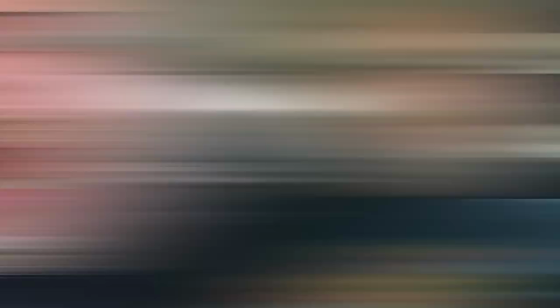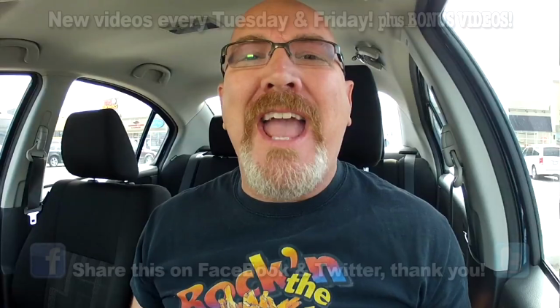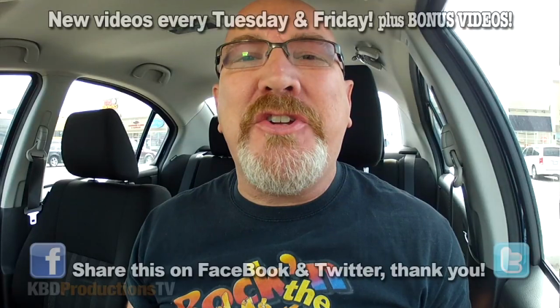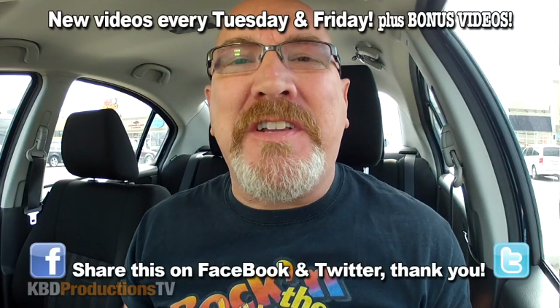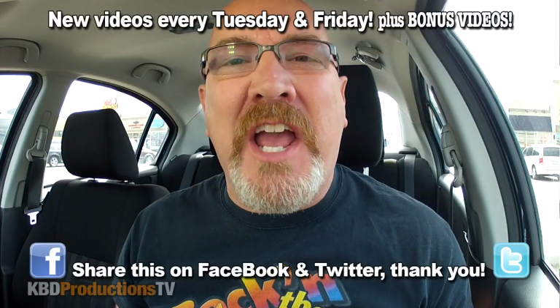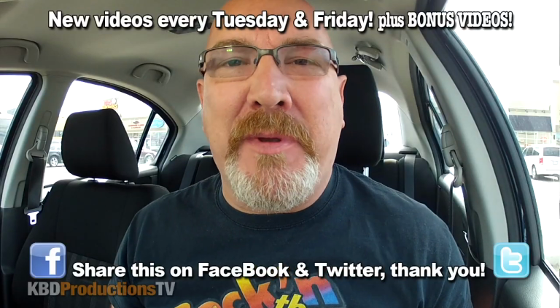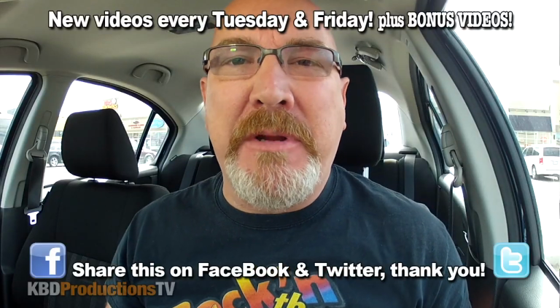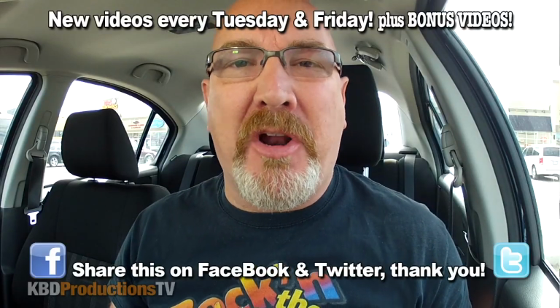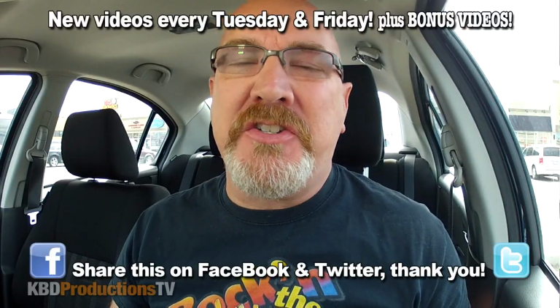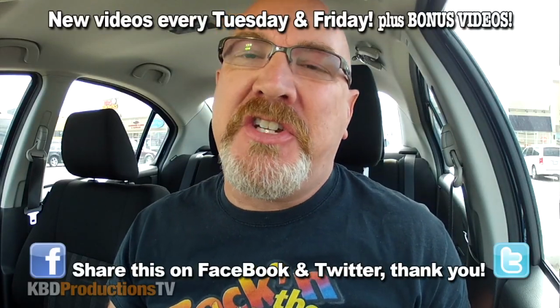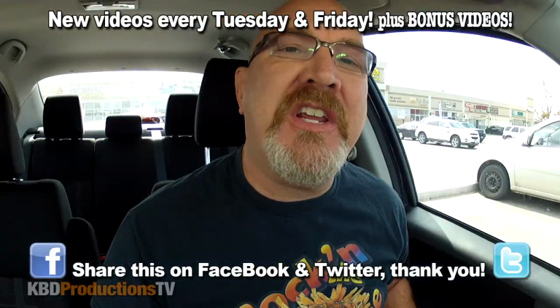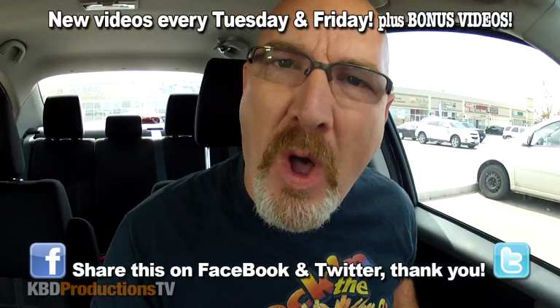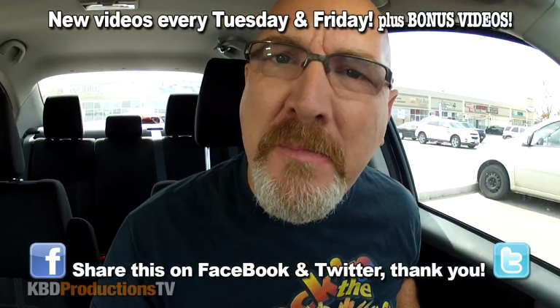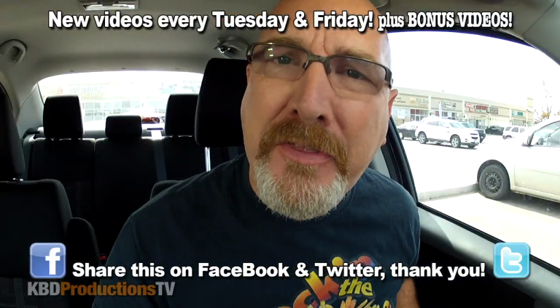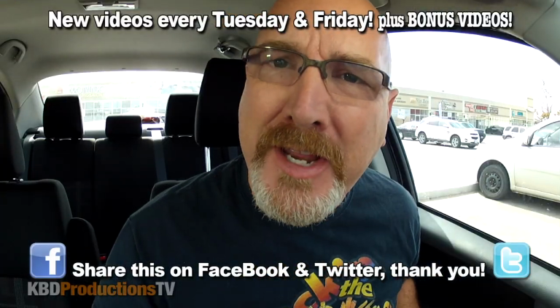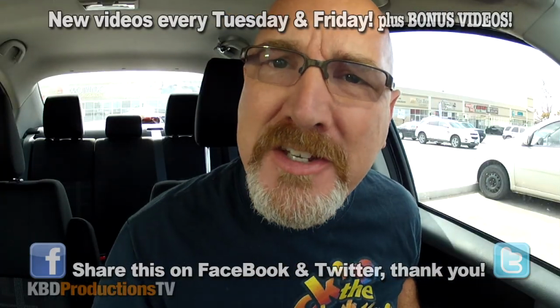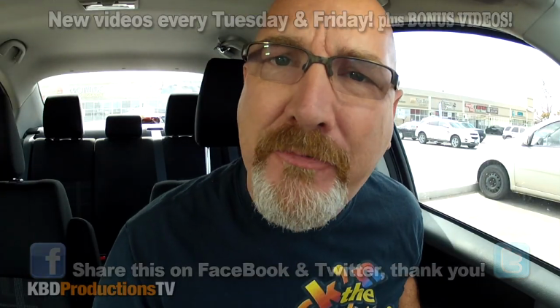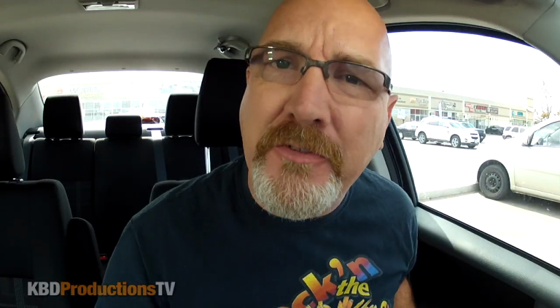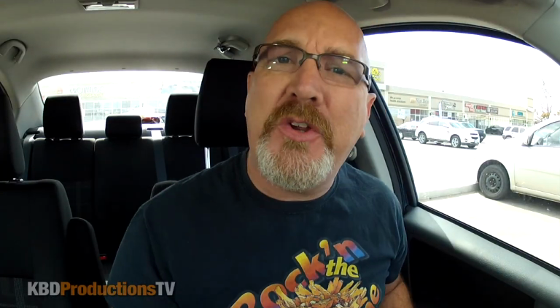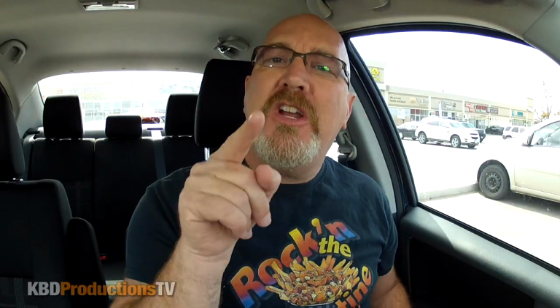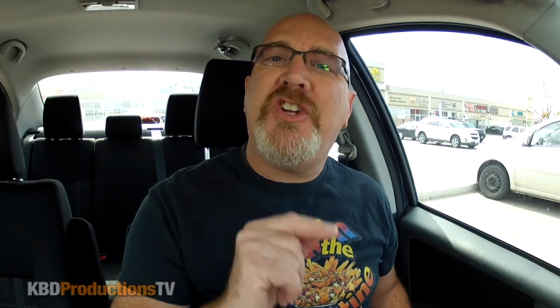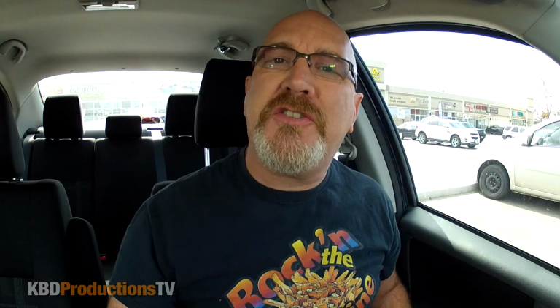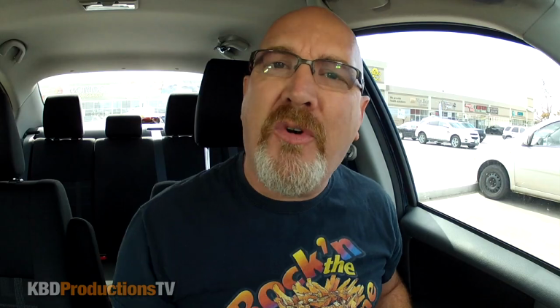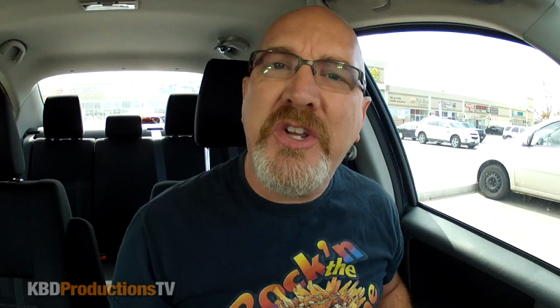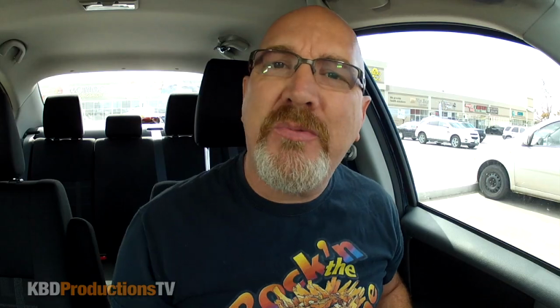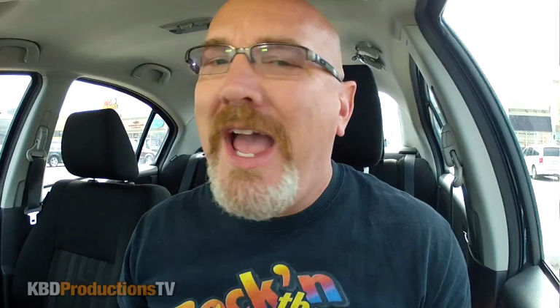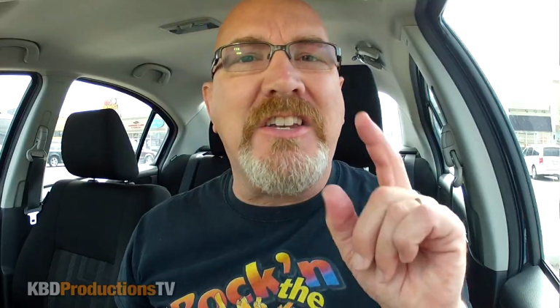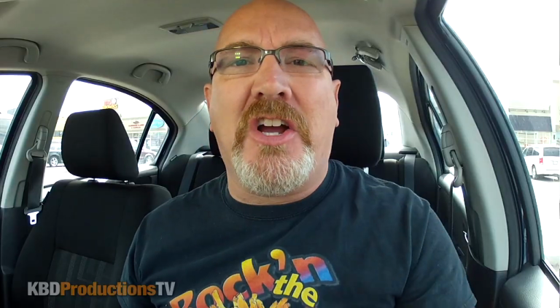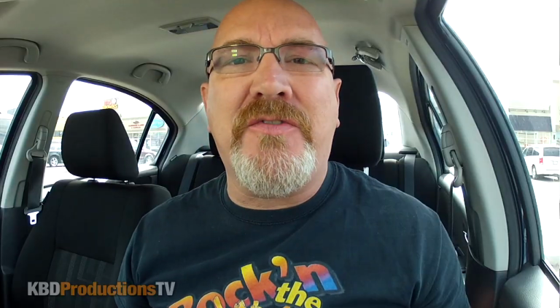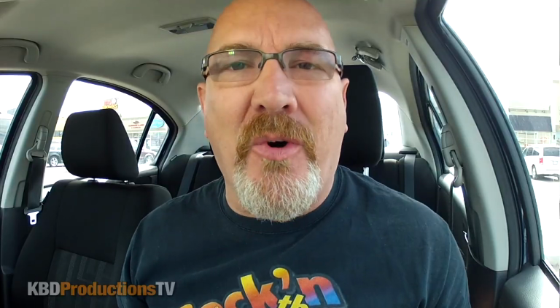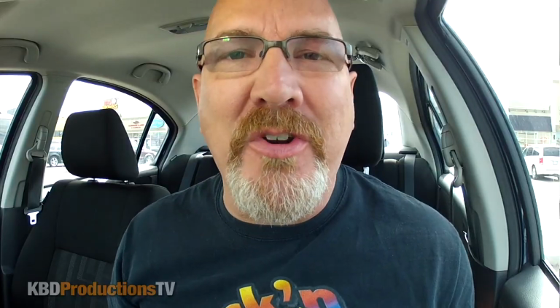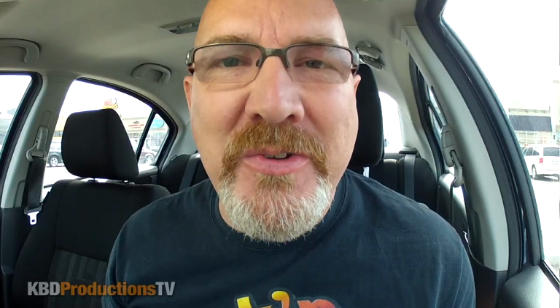Hey, YouTubers, it's Ken from KBDProductionsTV. Welcome back to another Ken Dommick Food Review, just for you.